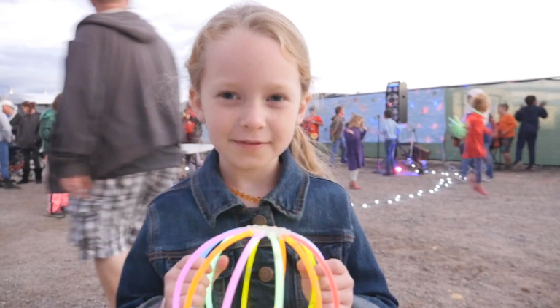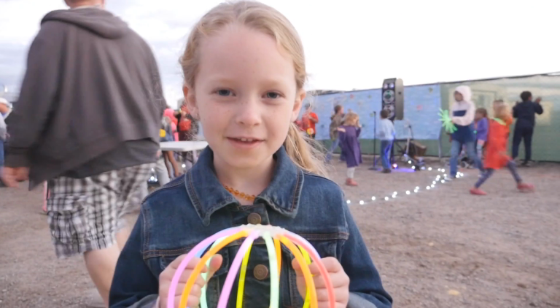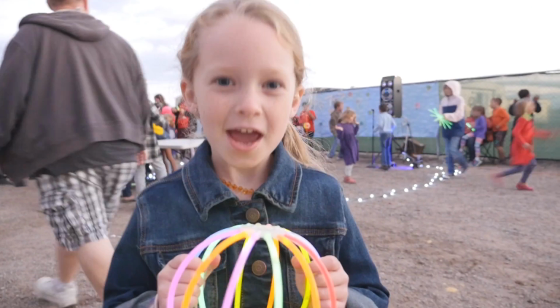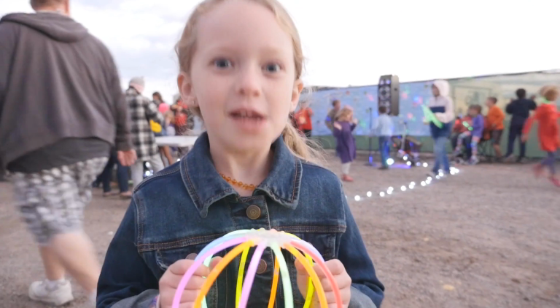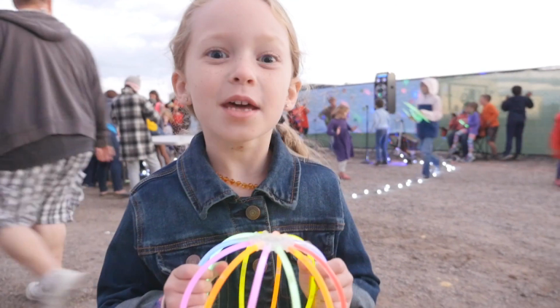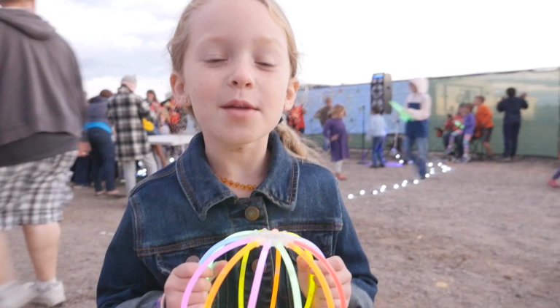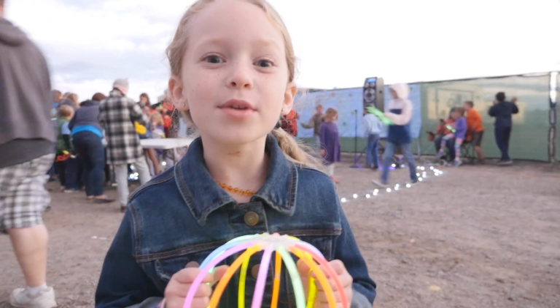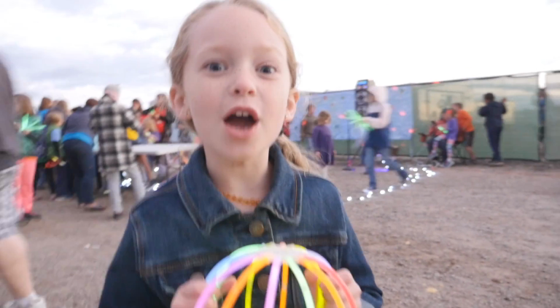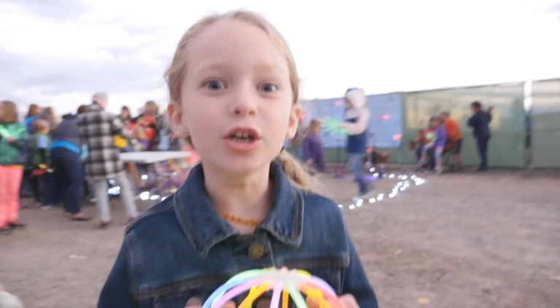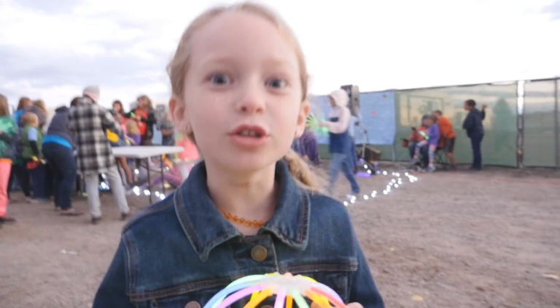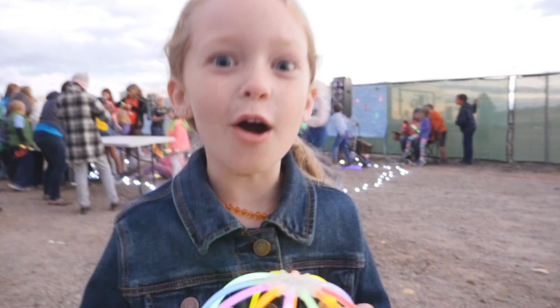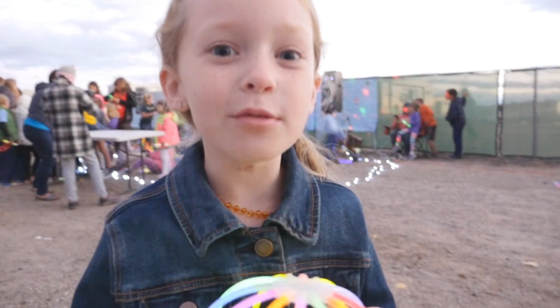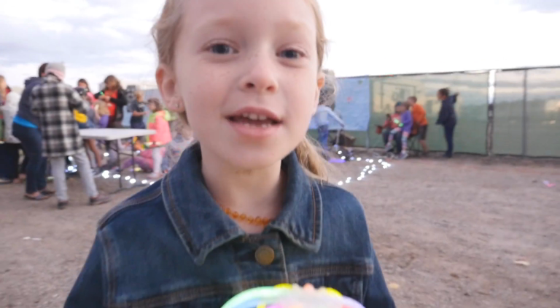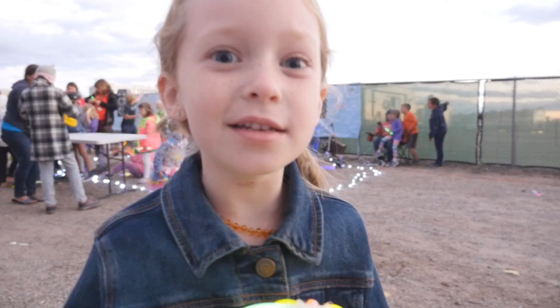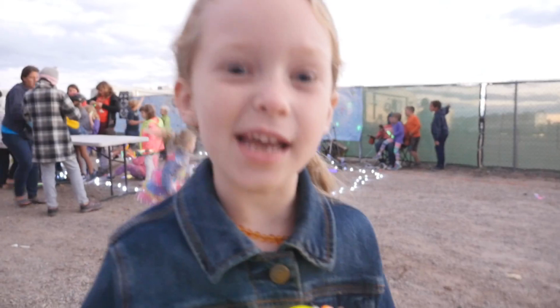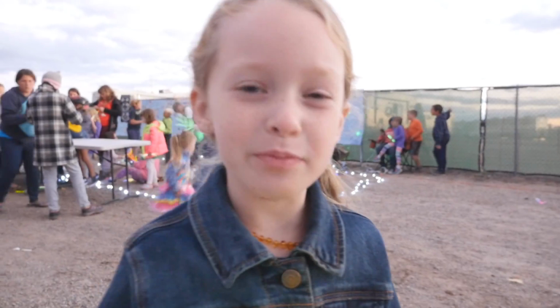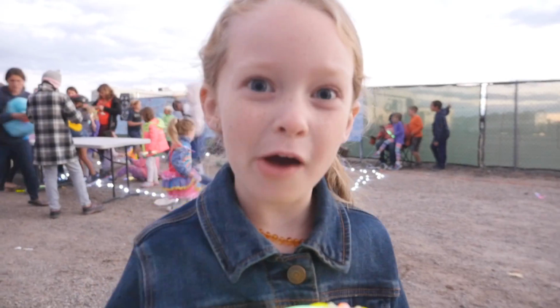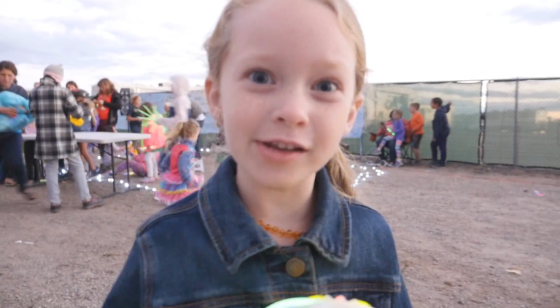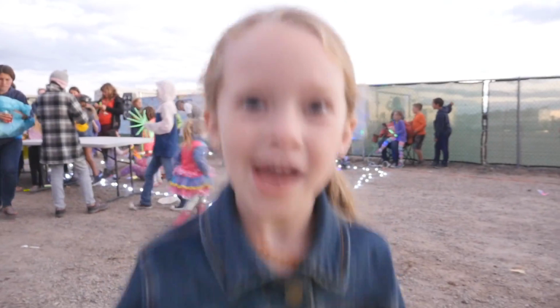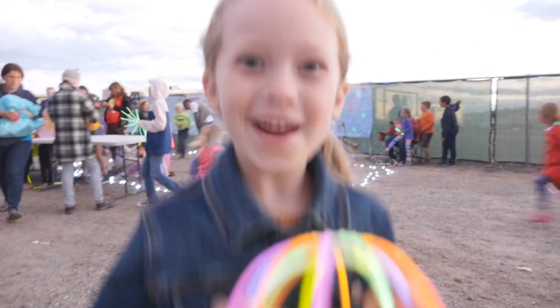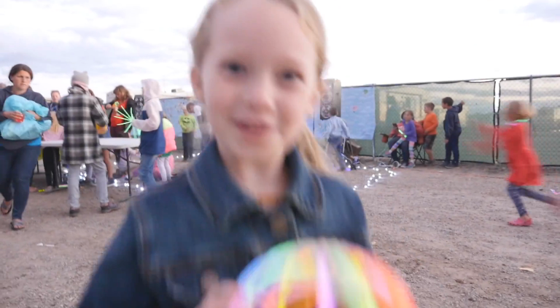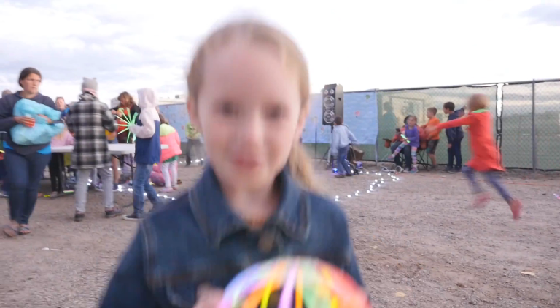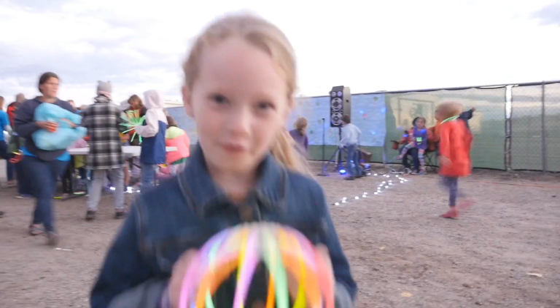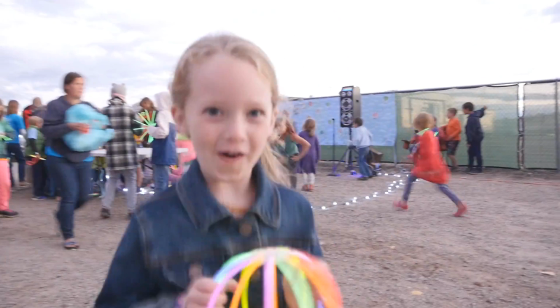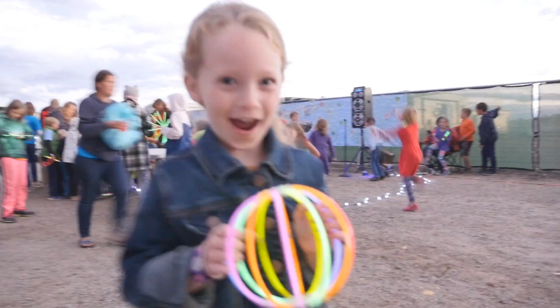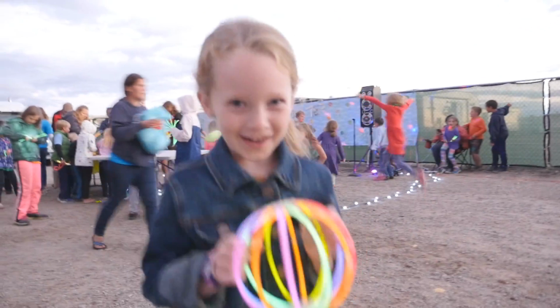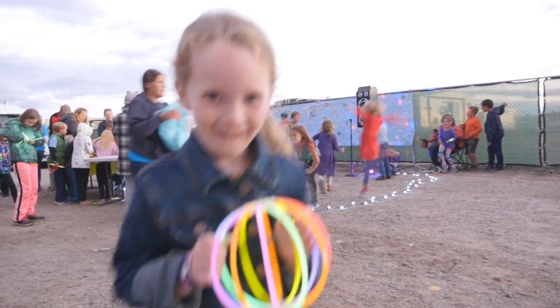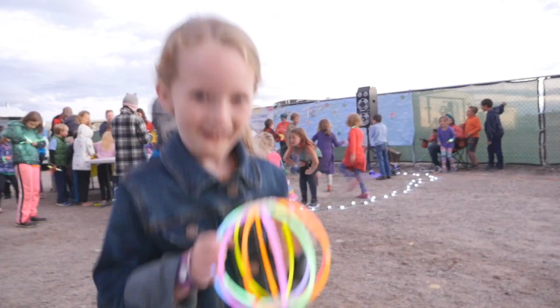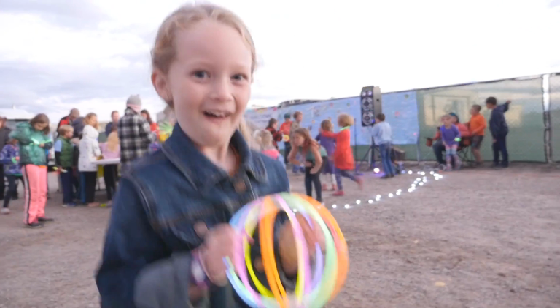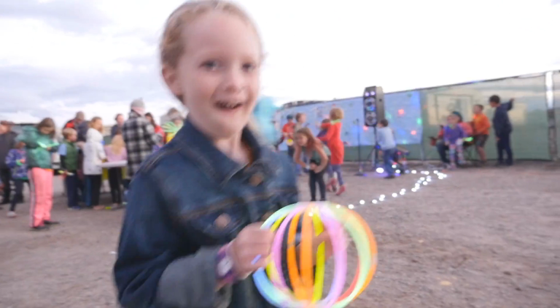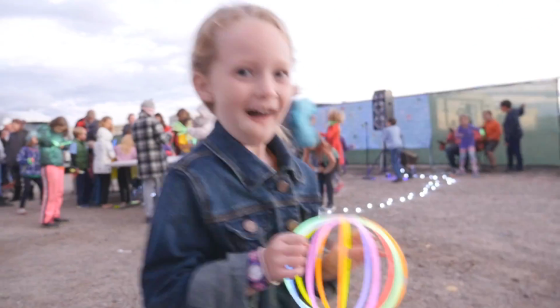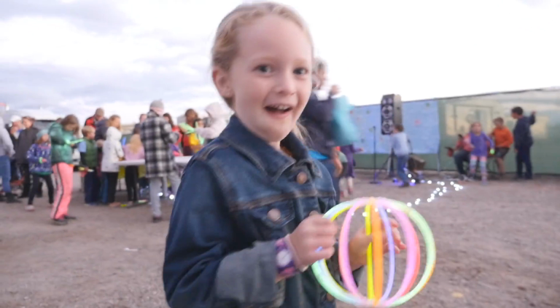It's going to be a glow stick dance party and it's so fun. Go dance!